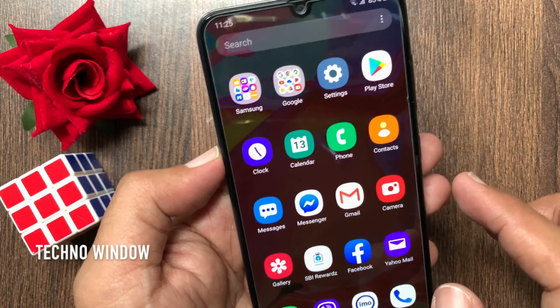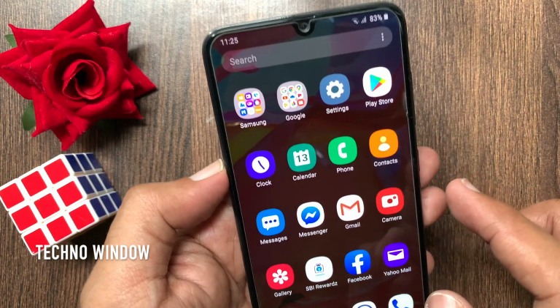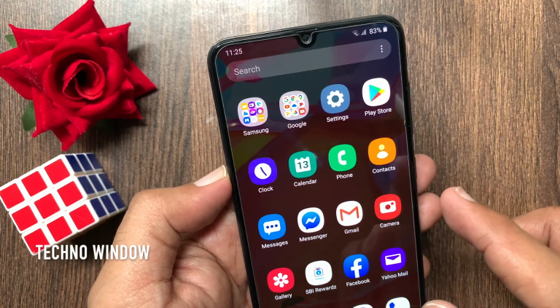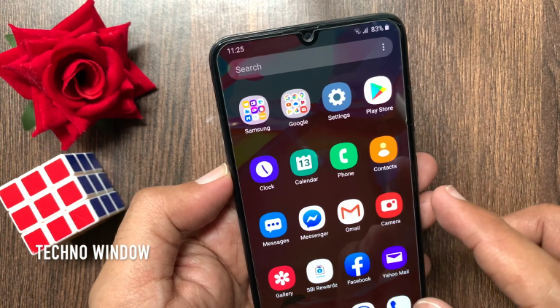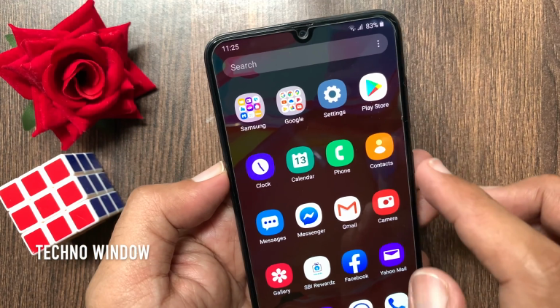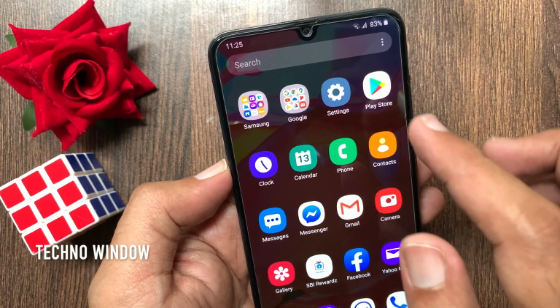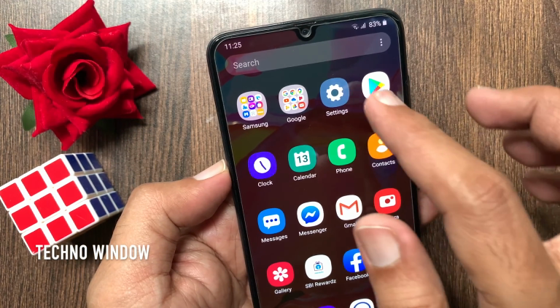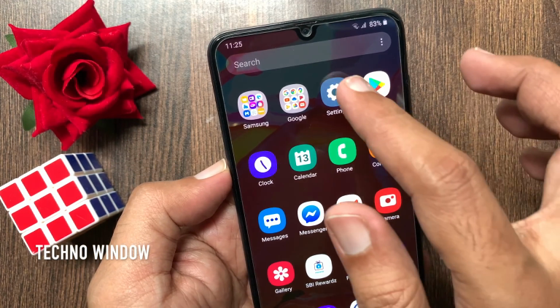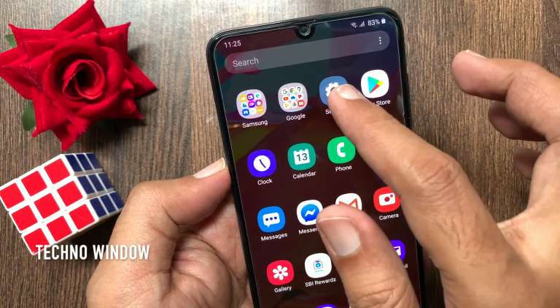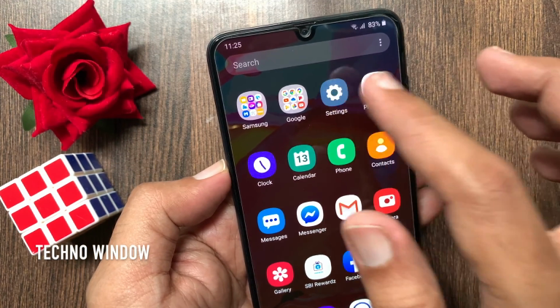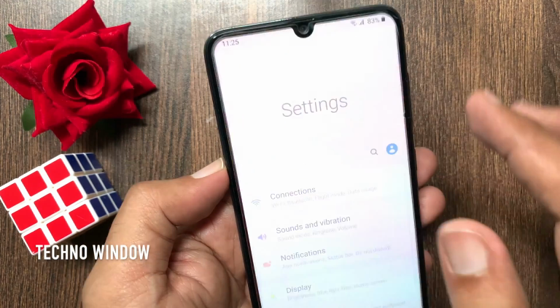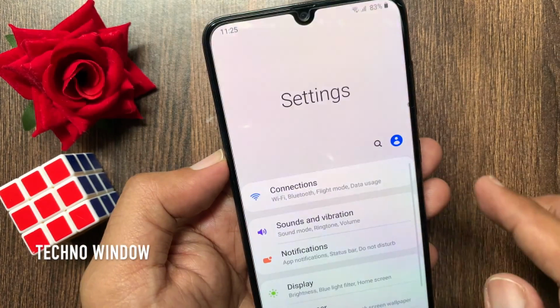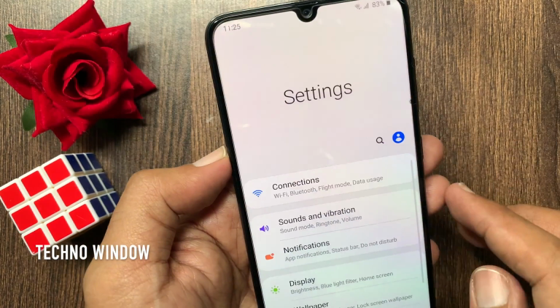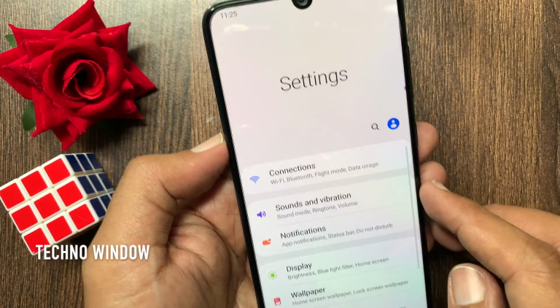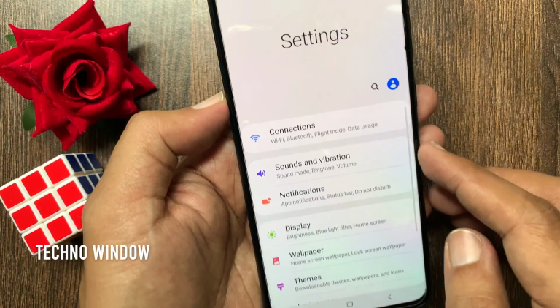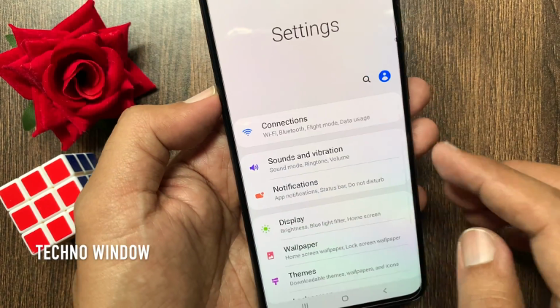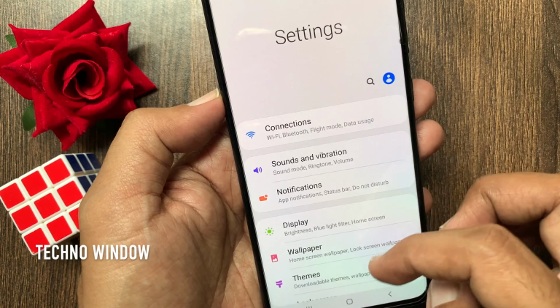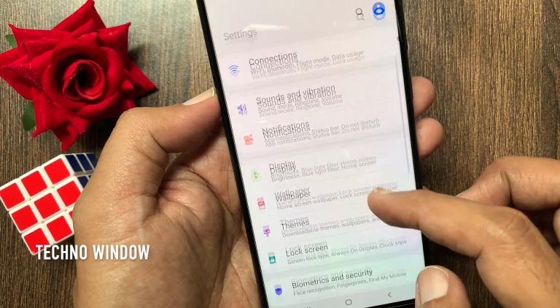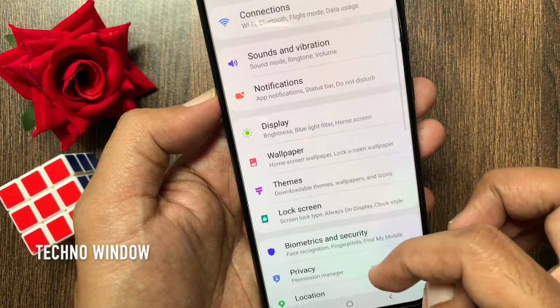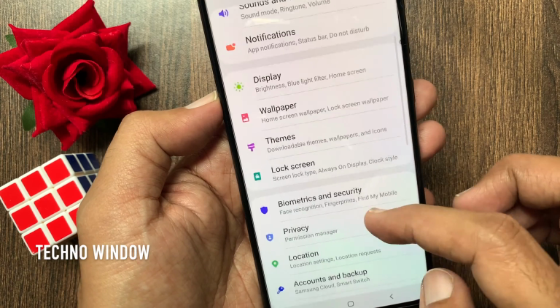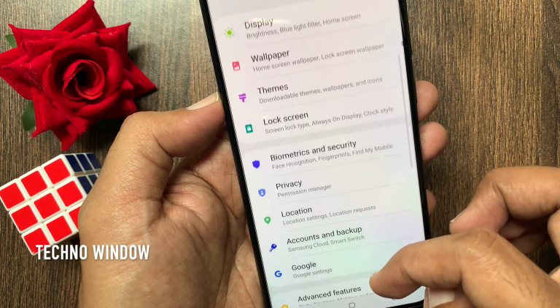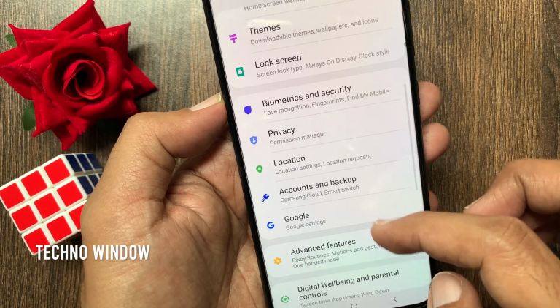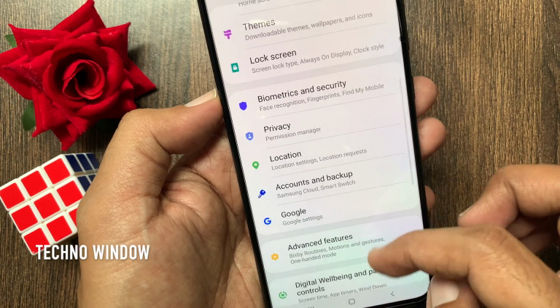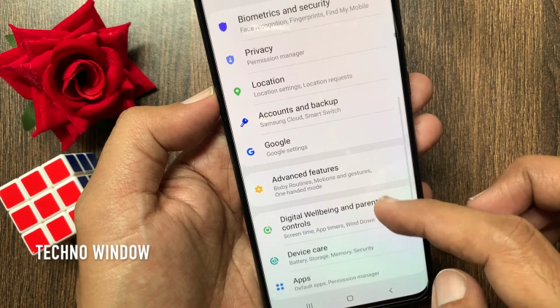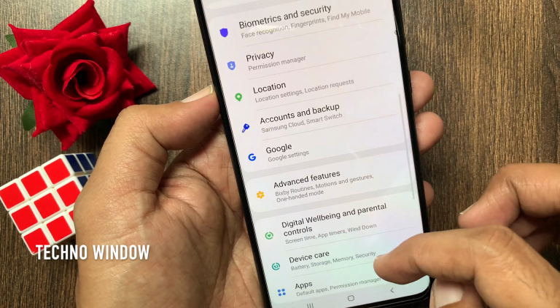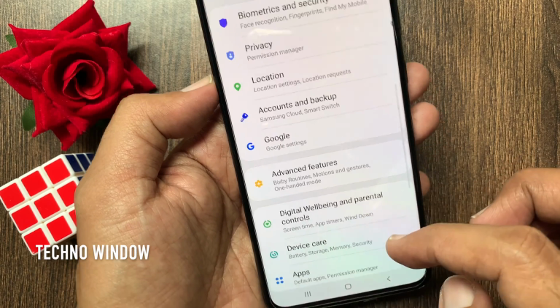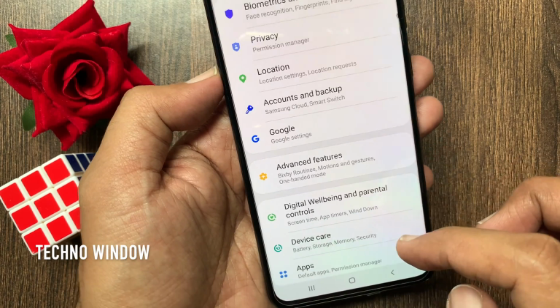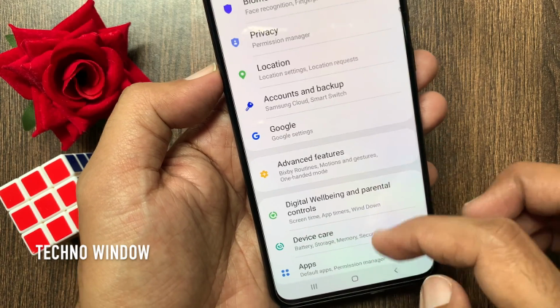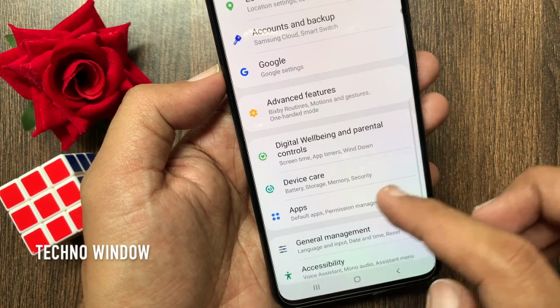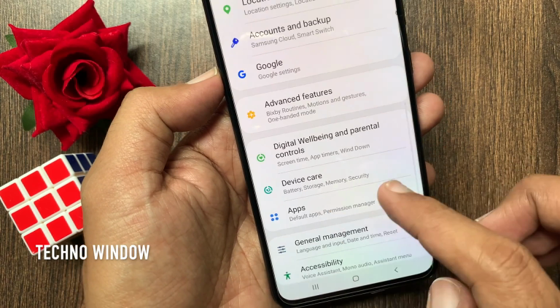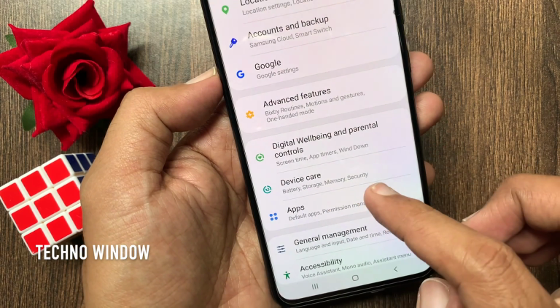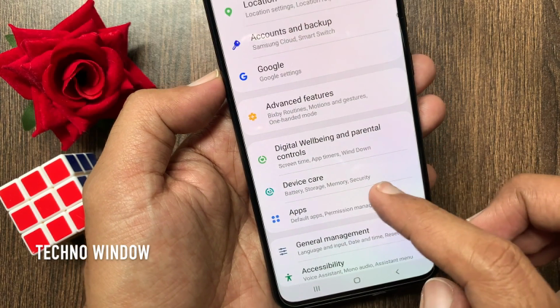First, open Settings. From Settings, swipe up to scroll down and tap Device Care.